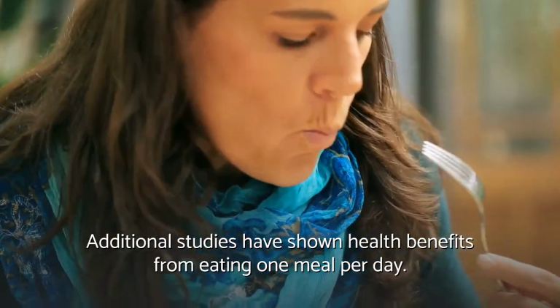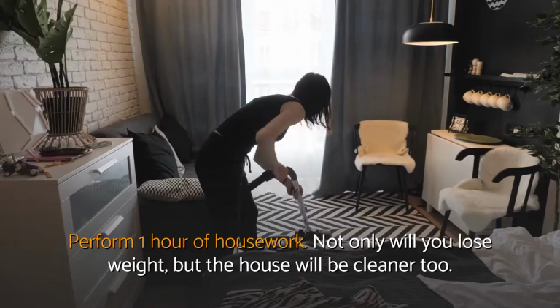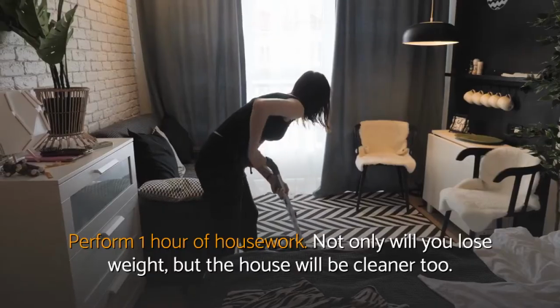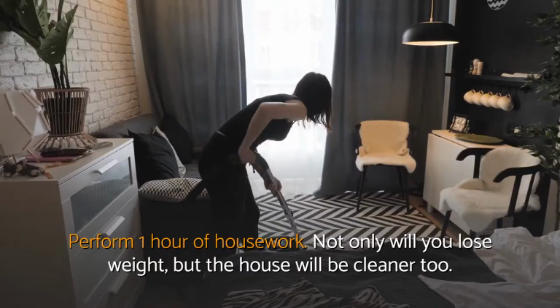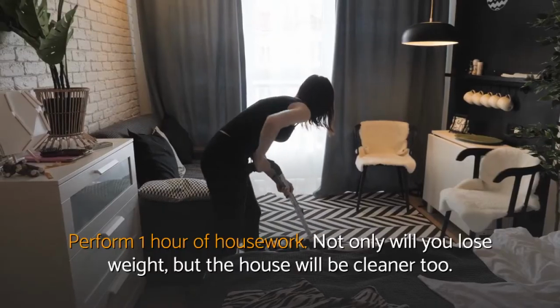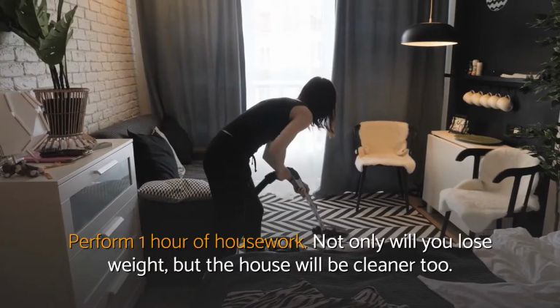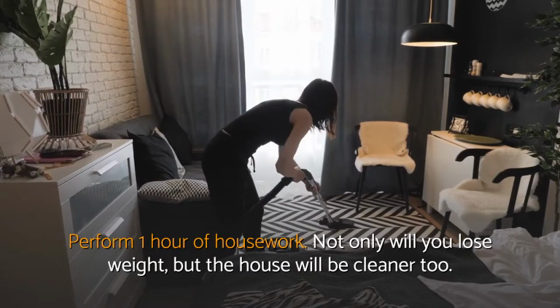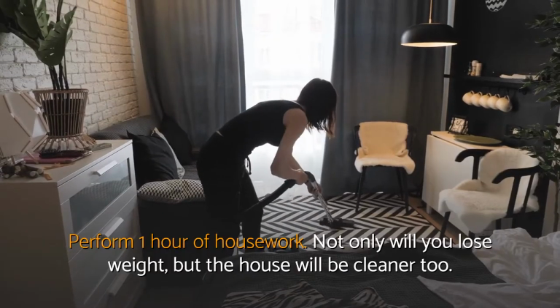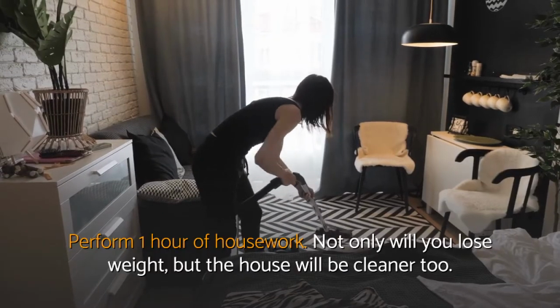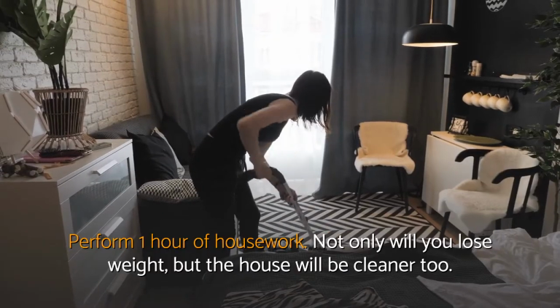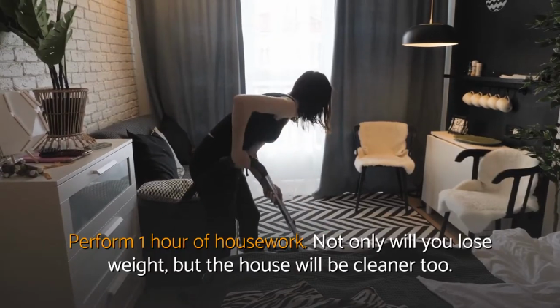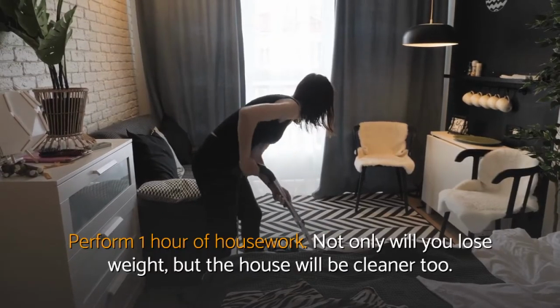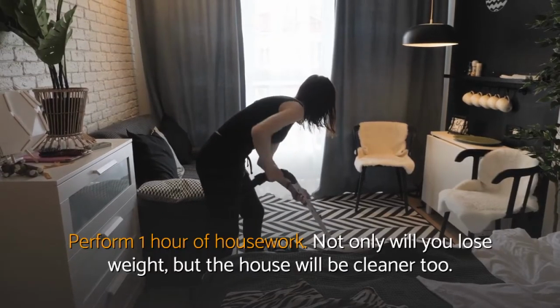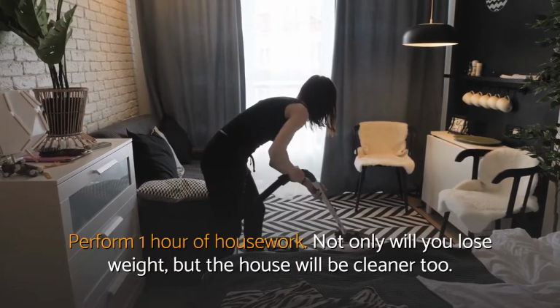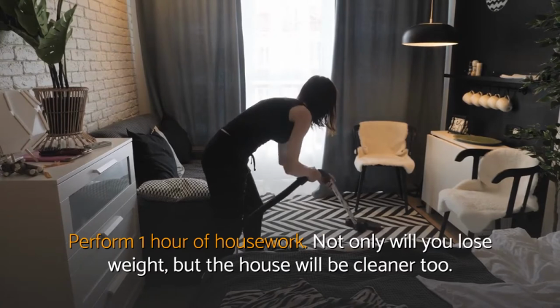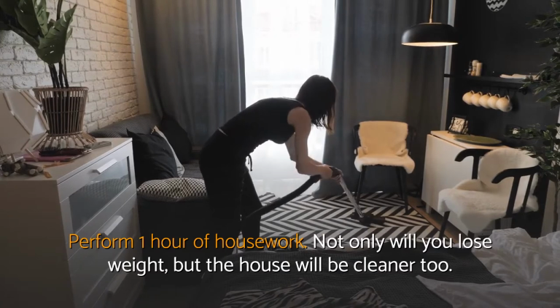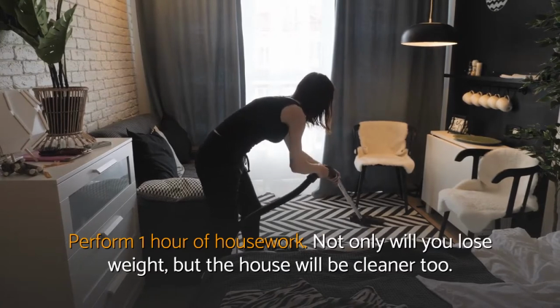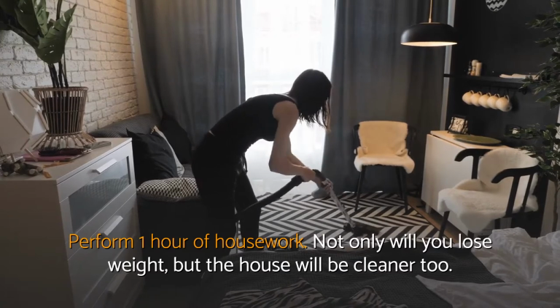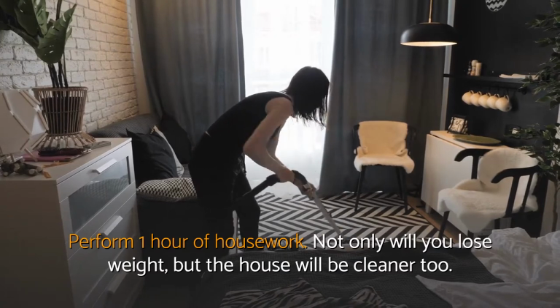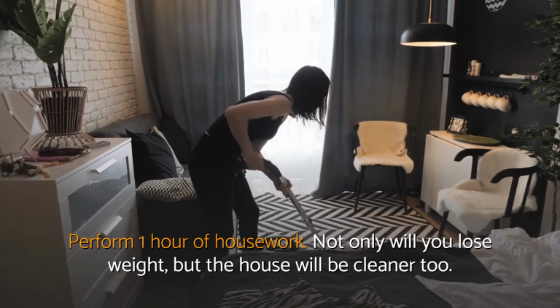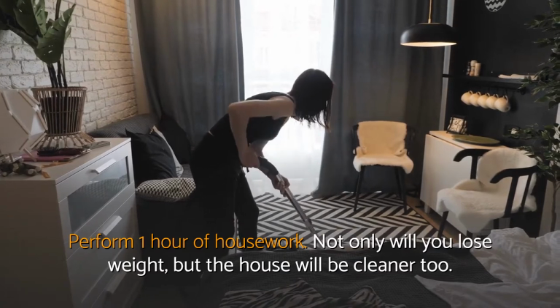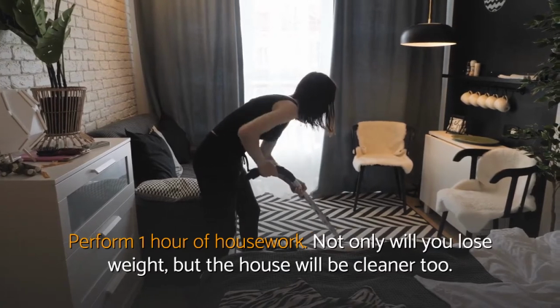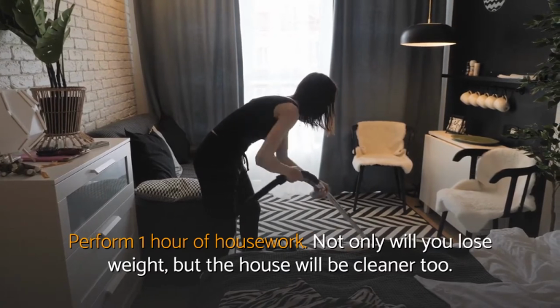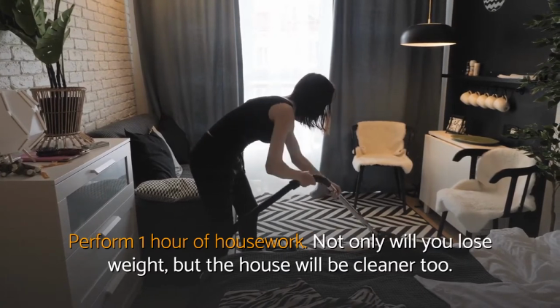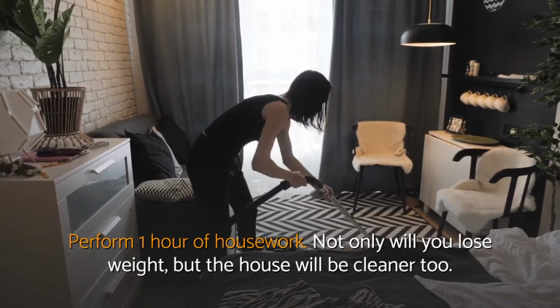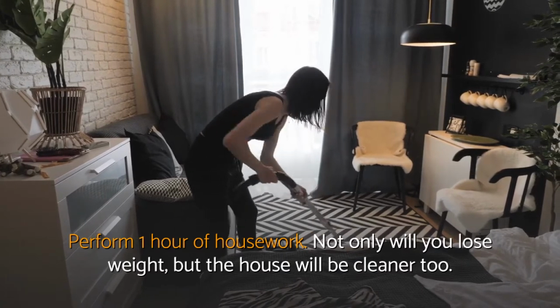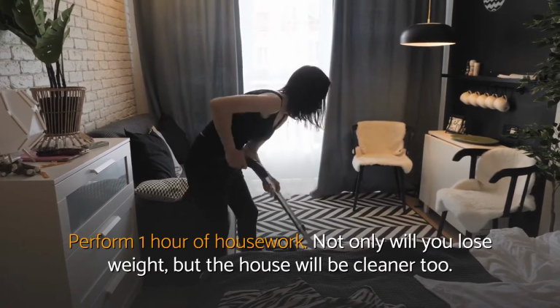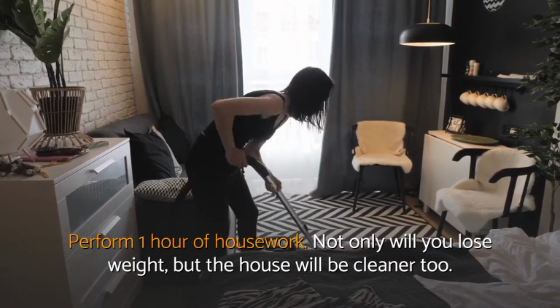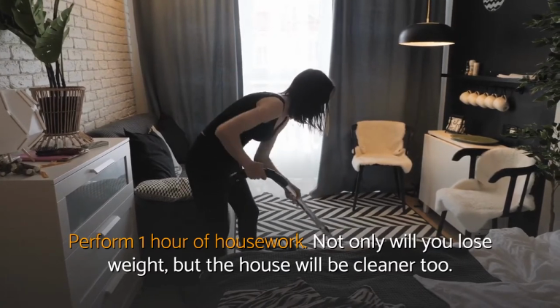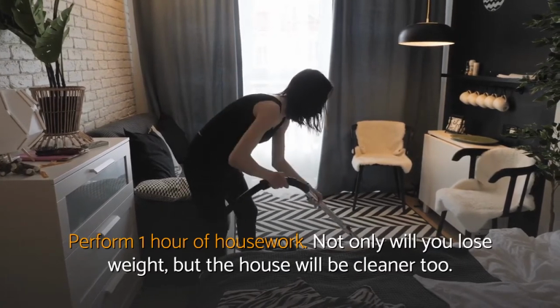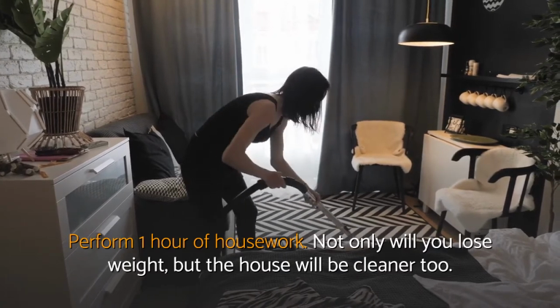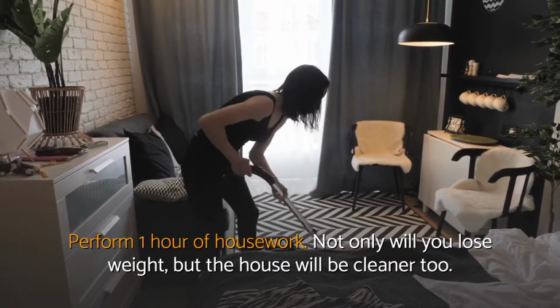Perform one hour of housework. Not only will you lose weight, but the house will be cleaner too.